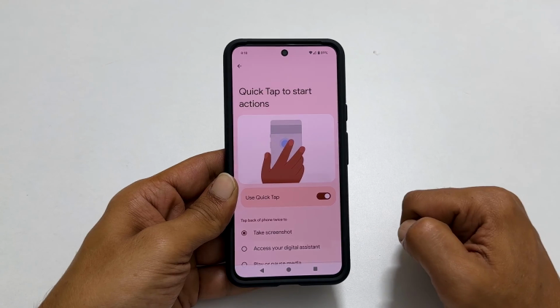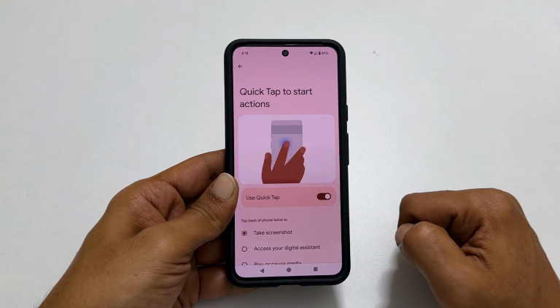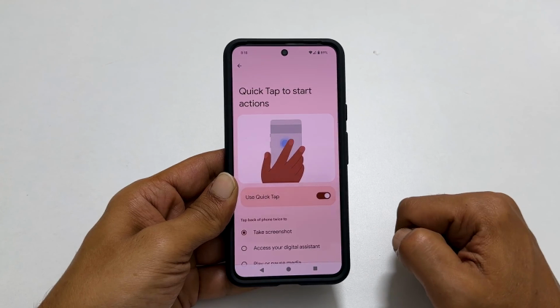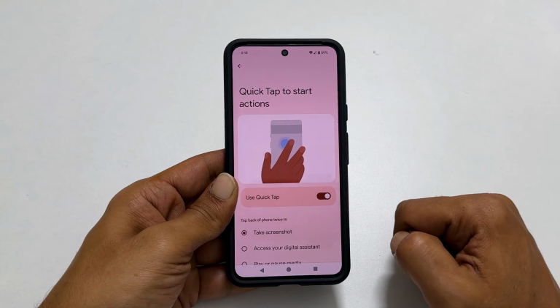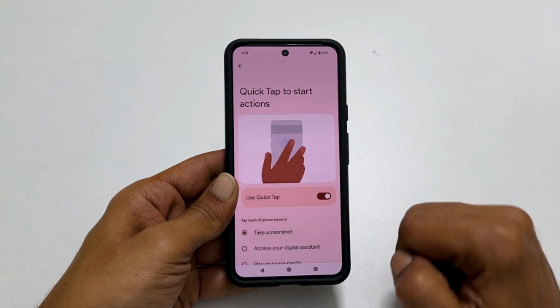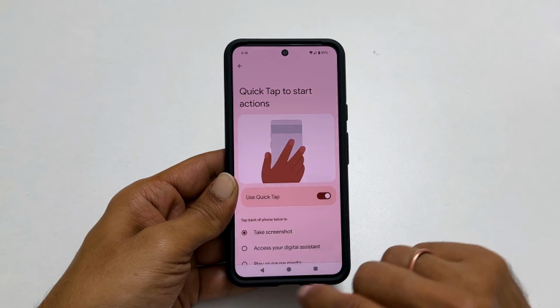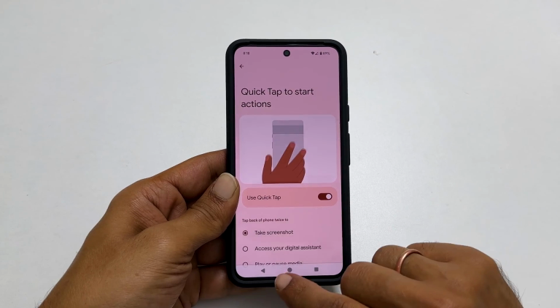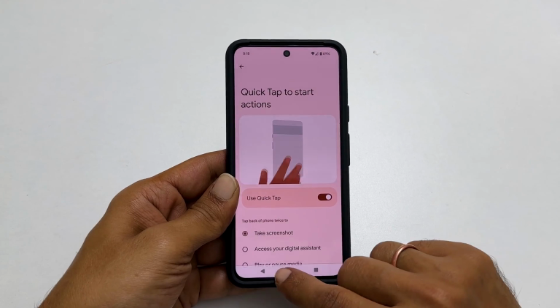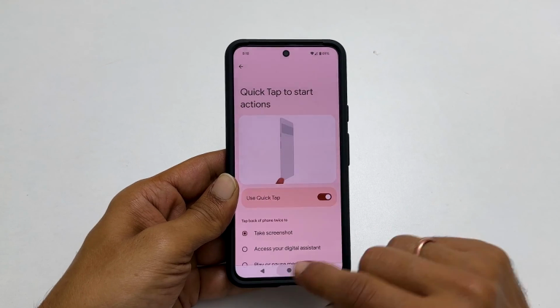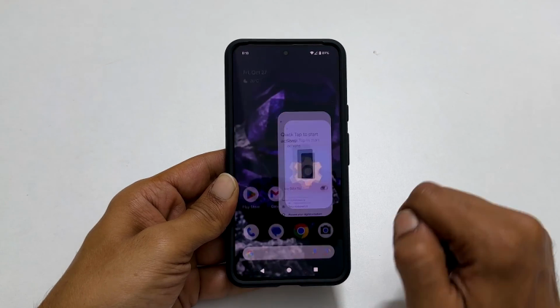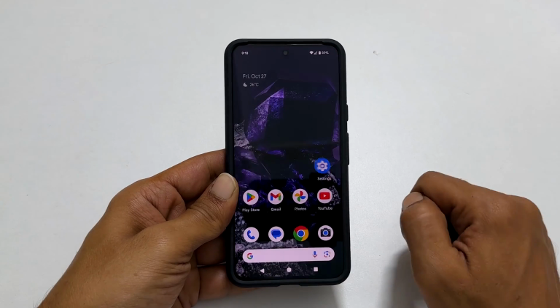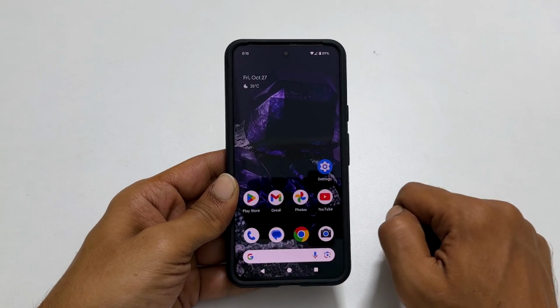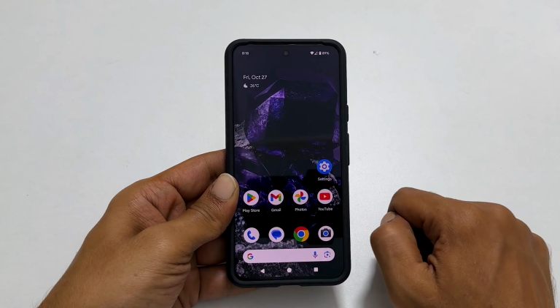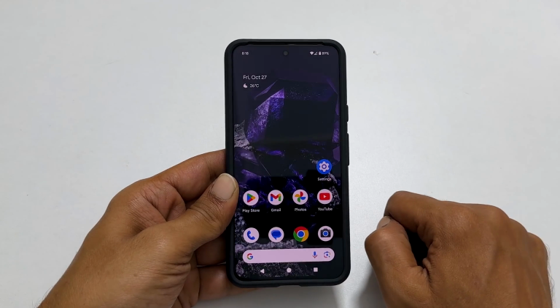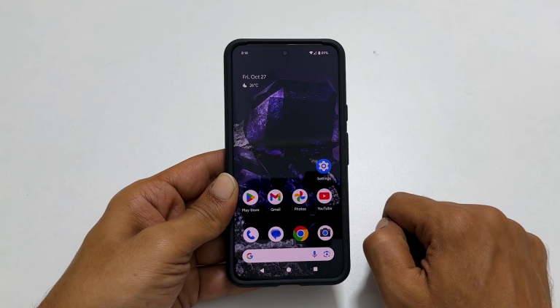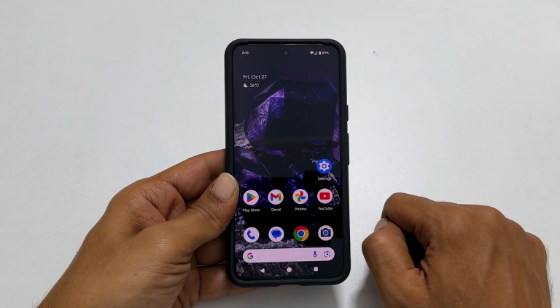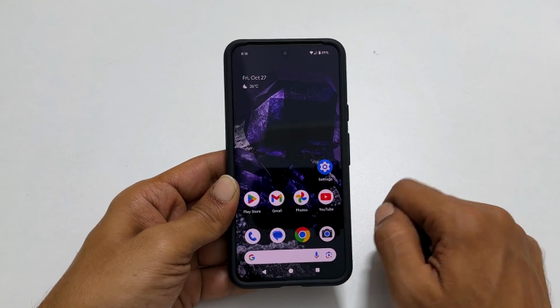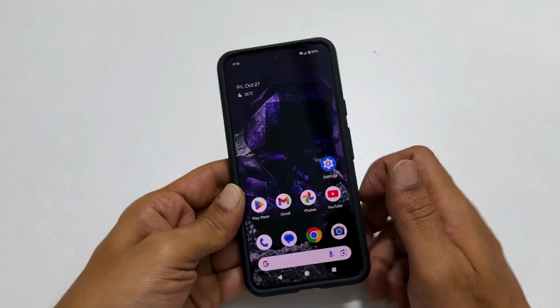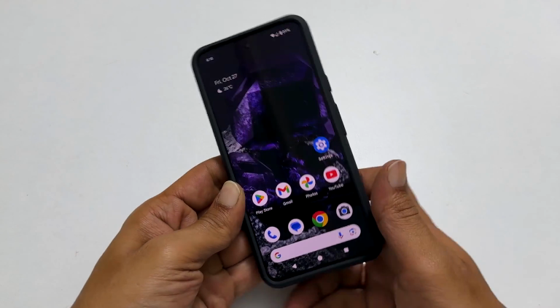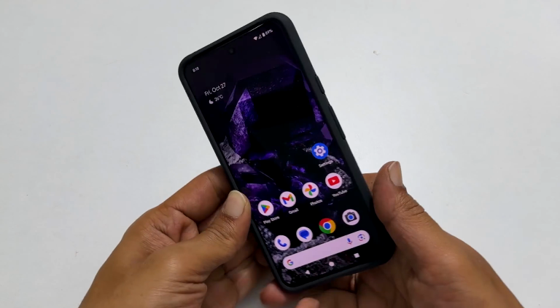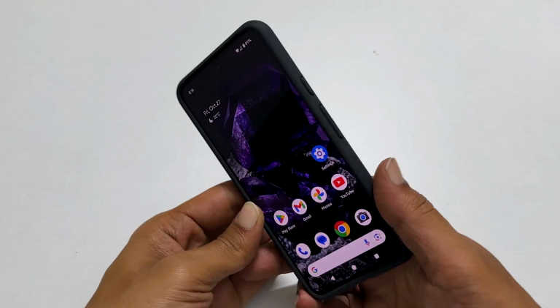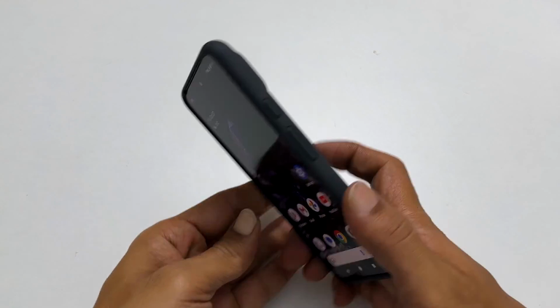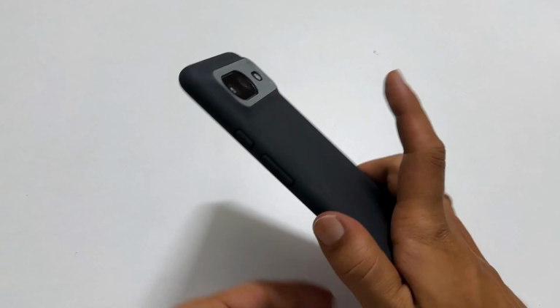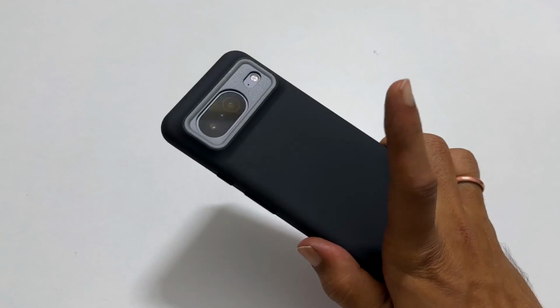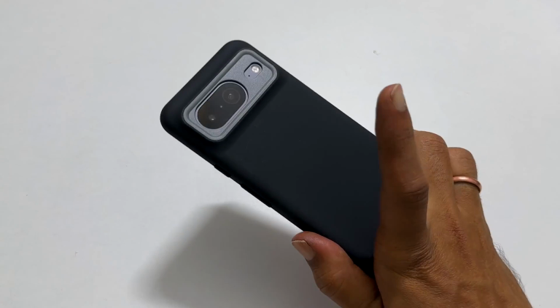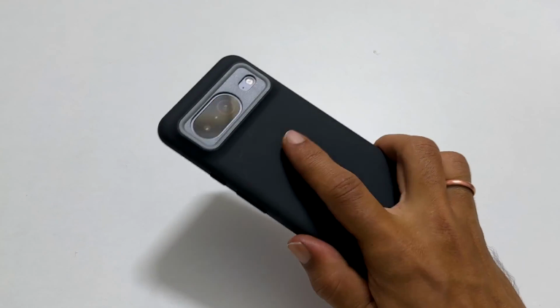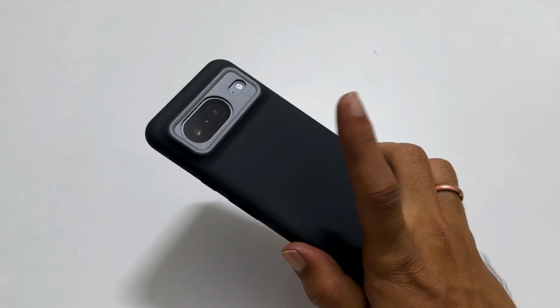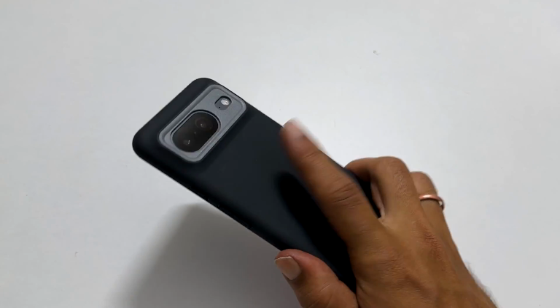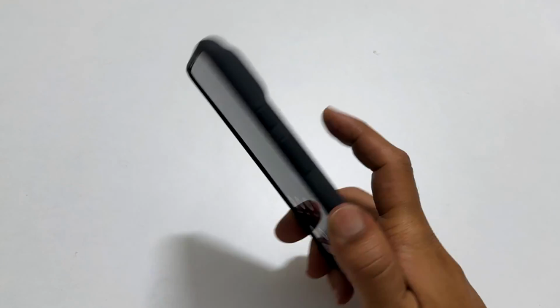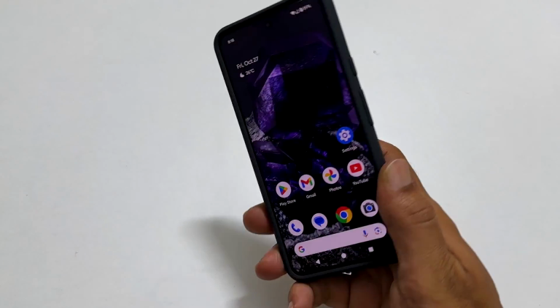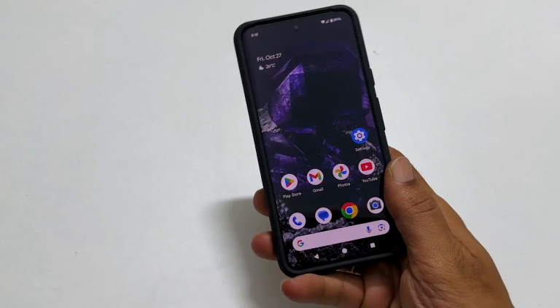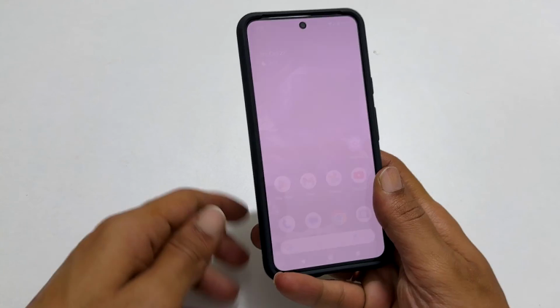Once this is set up, whenever you double tap on the back of the phone, it will save the screenshot.